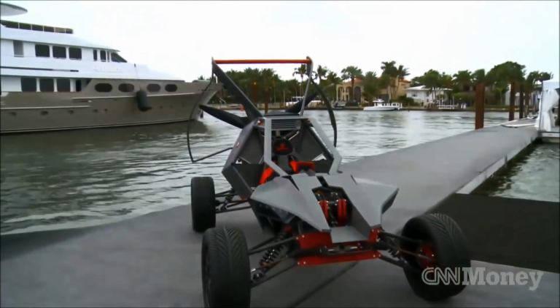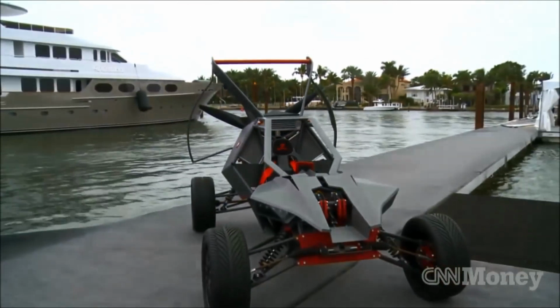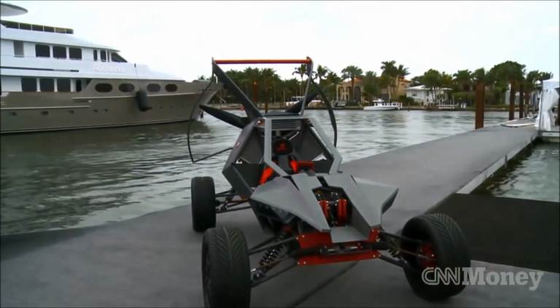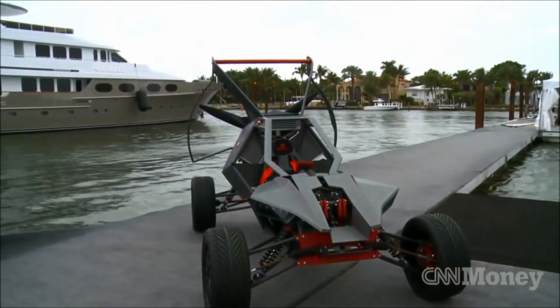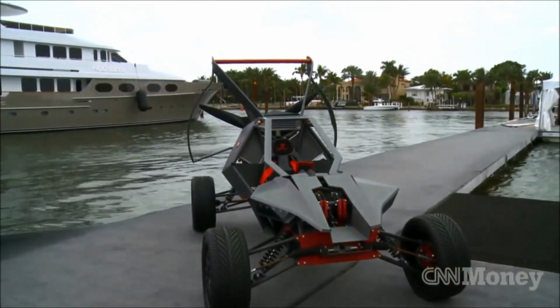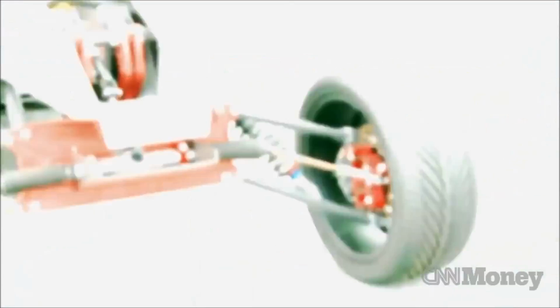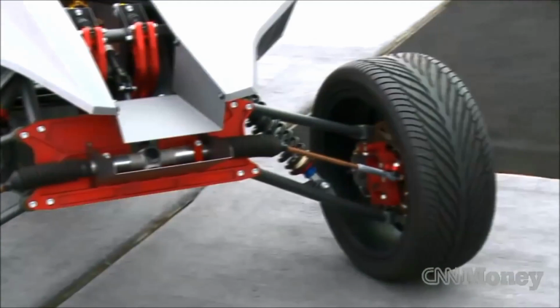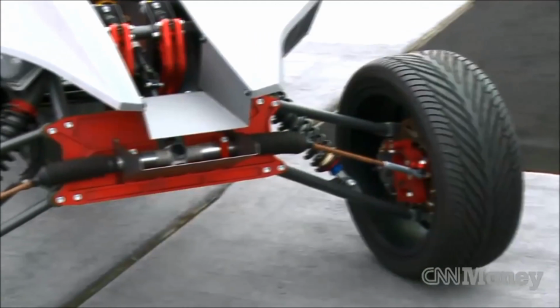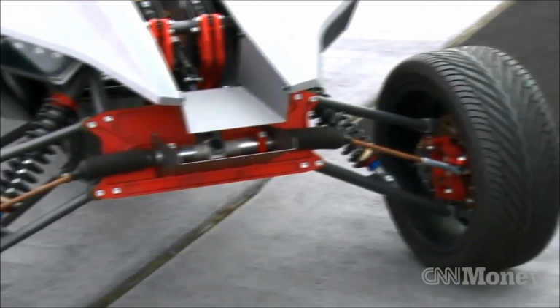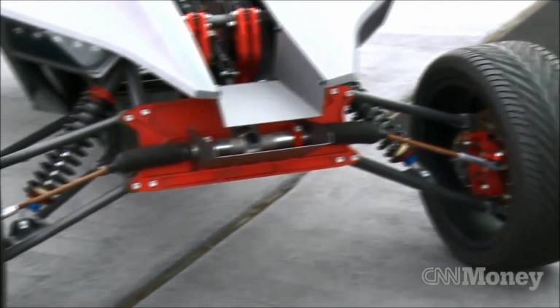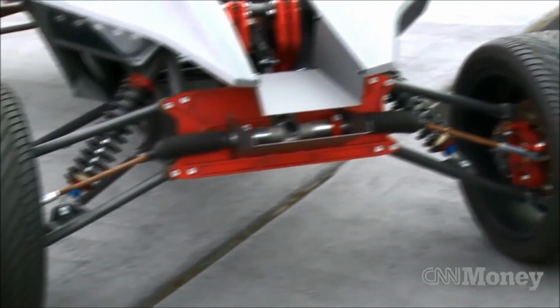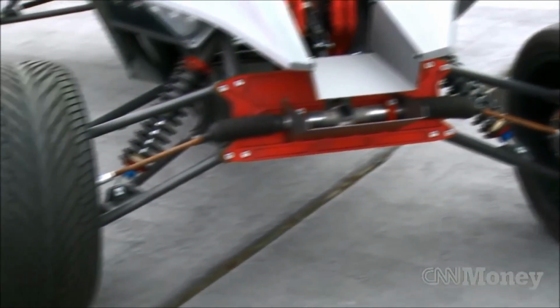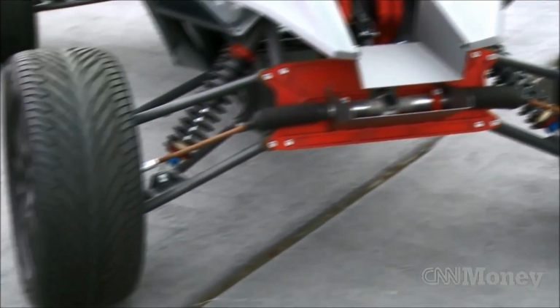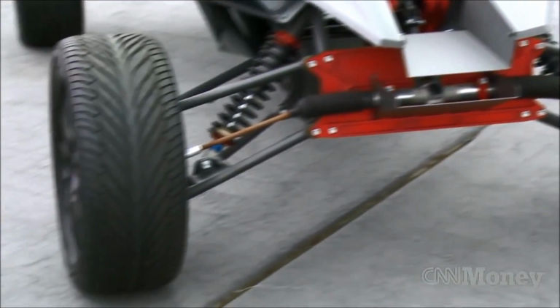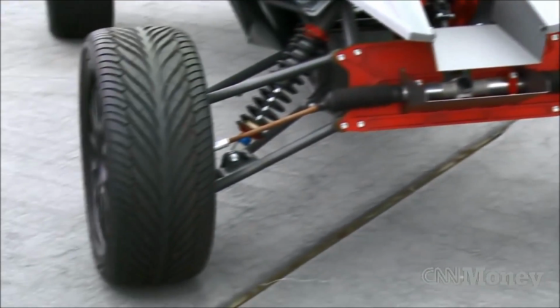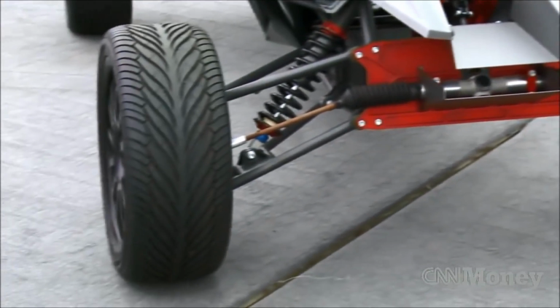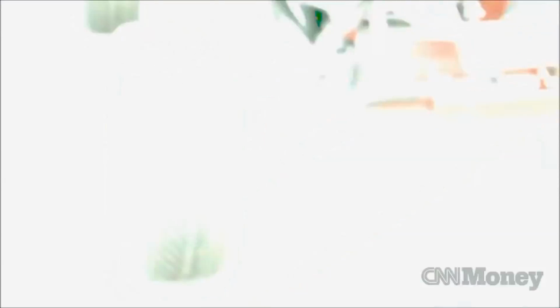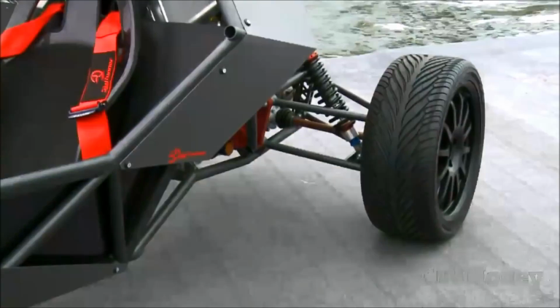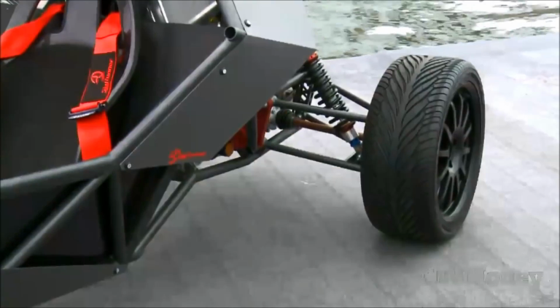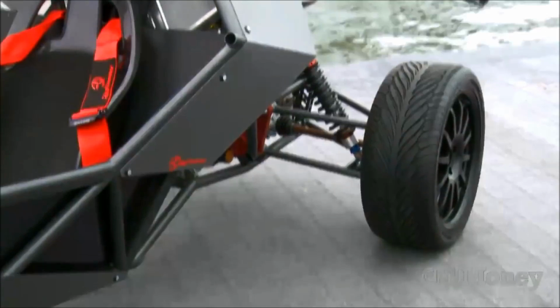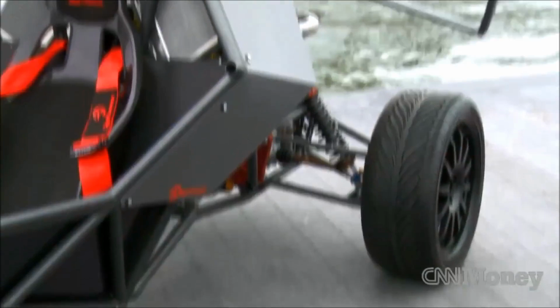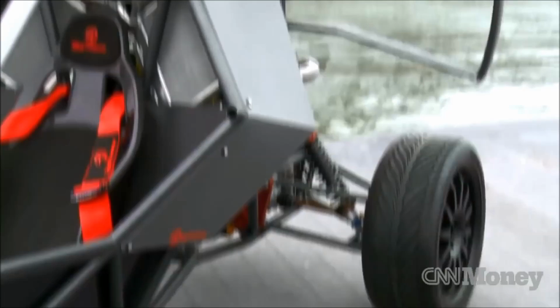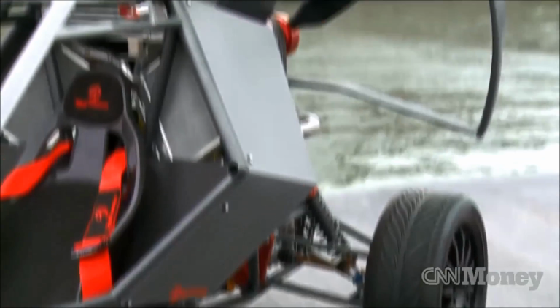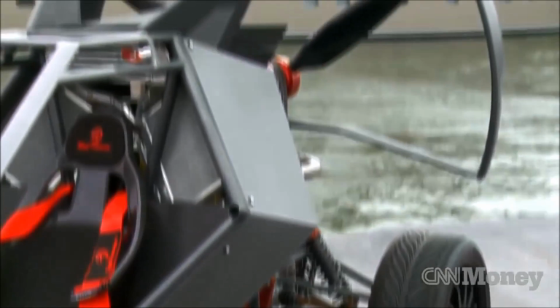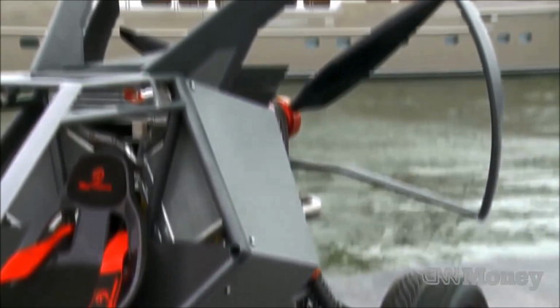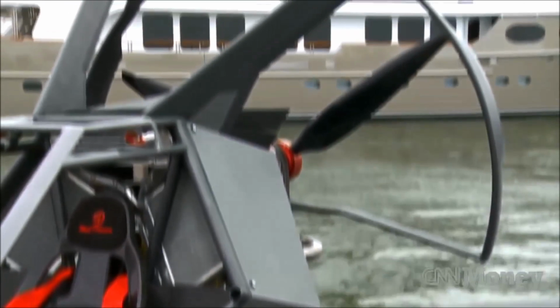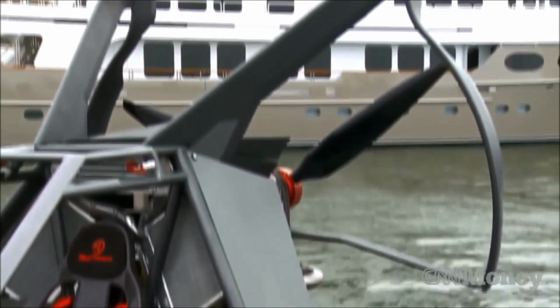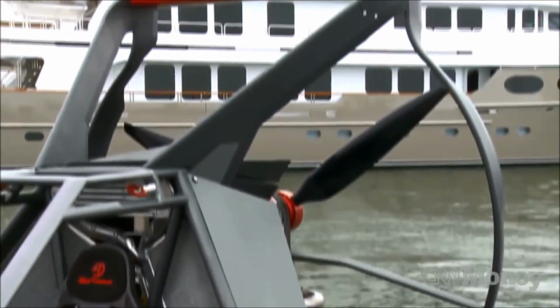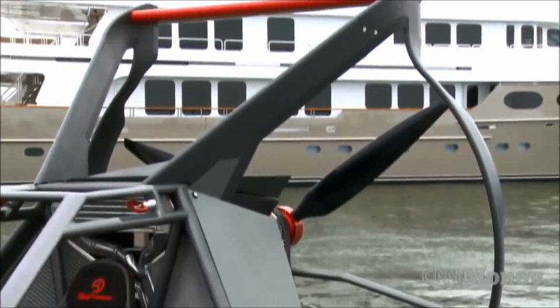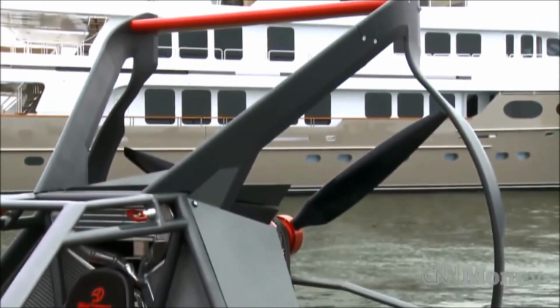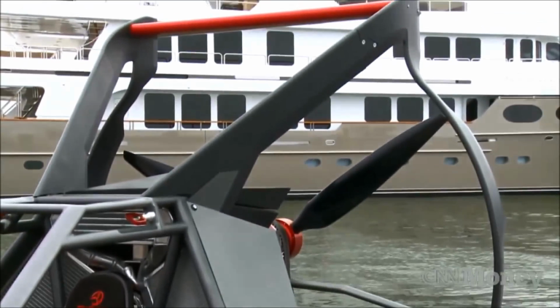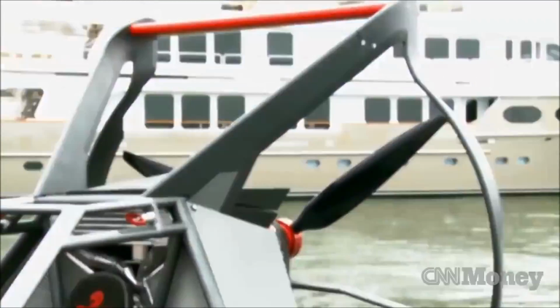Skyrunner is part all-terrain dune buggy, part light sport aircraft. It's essentially a flying dune buggy.